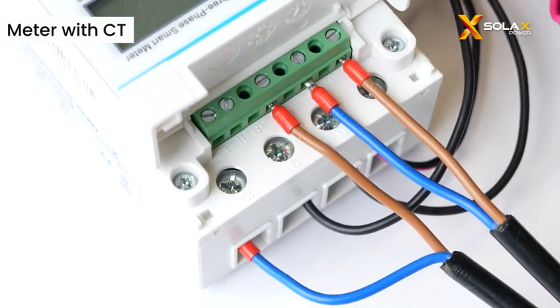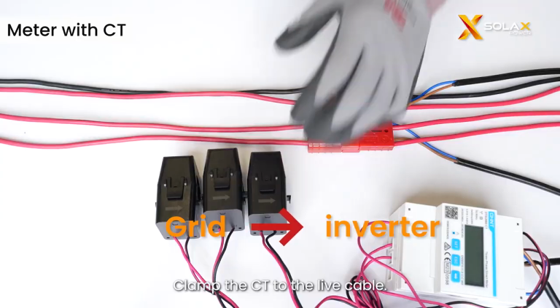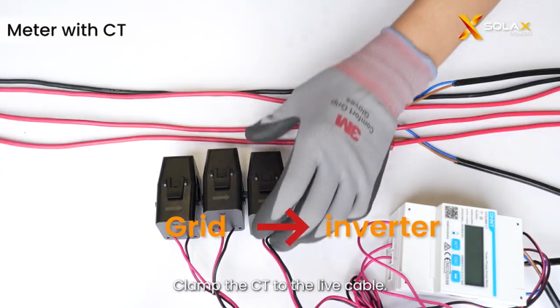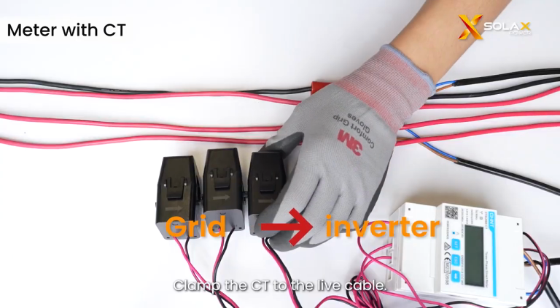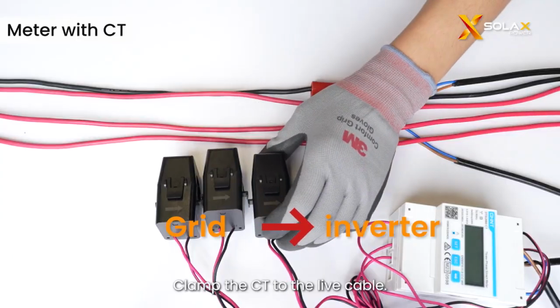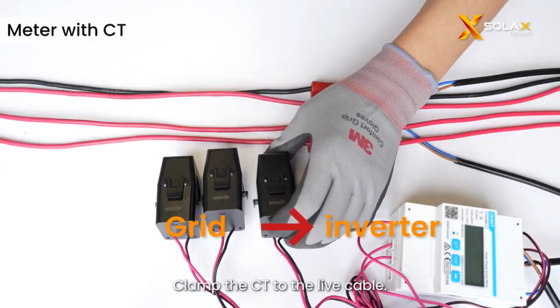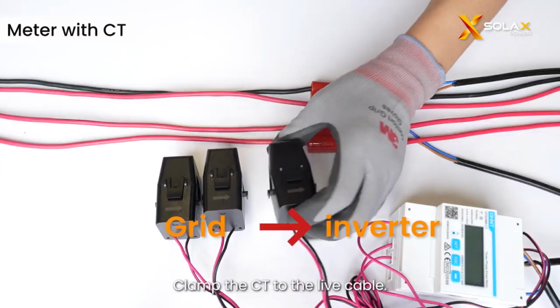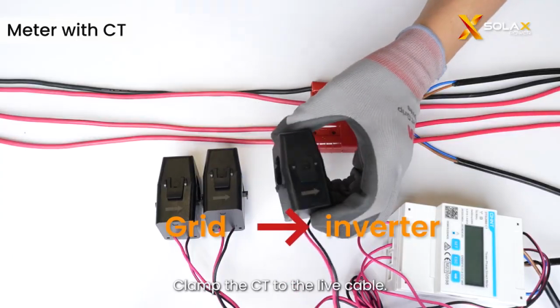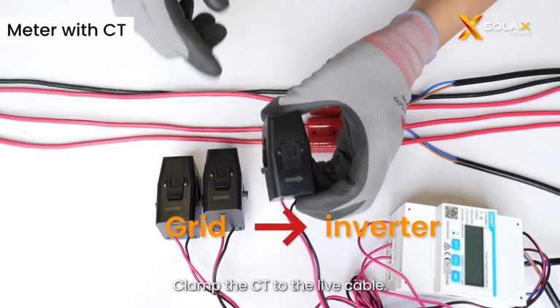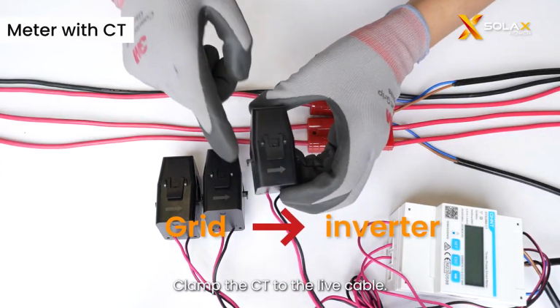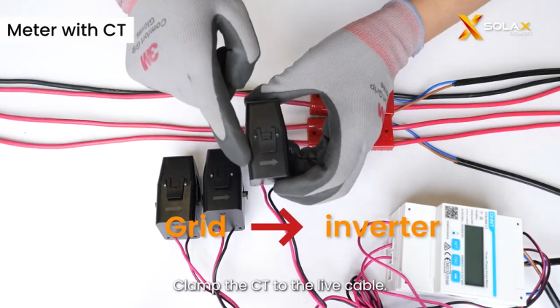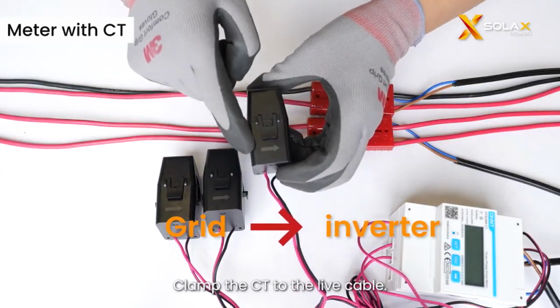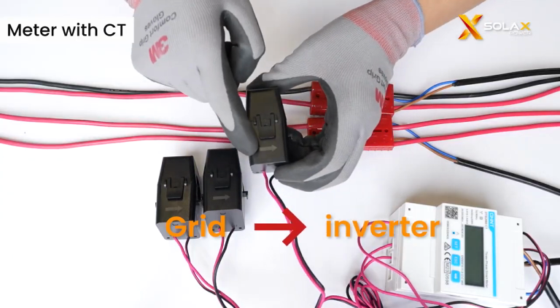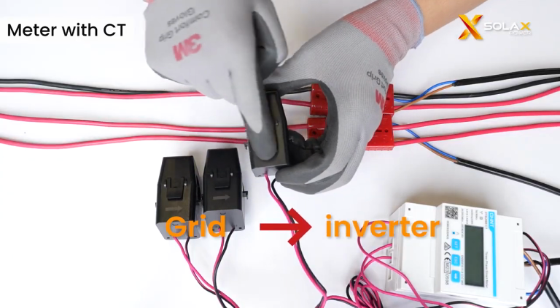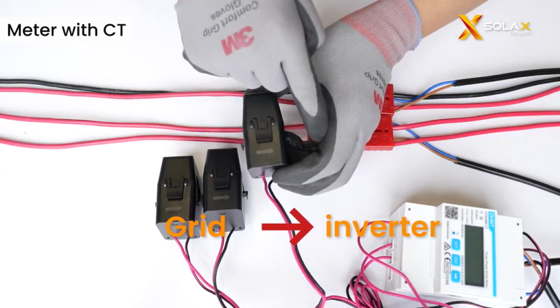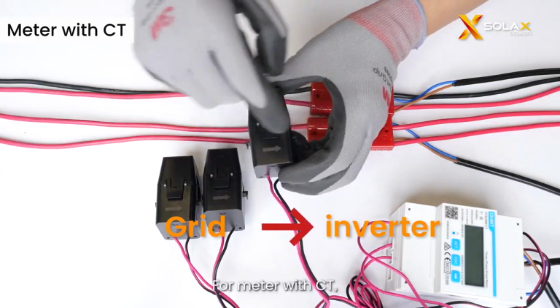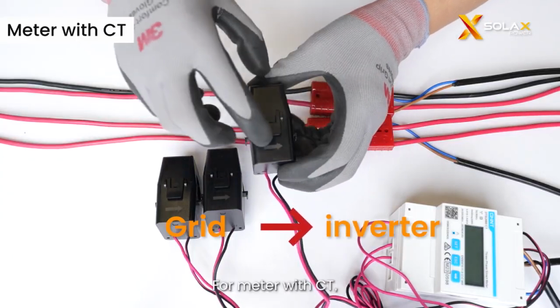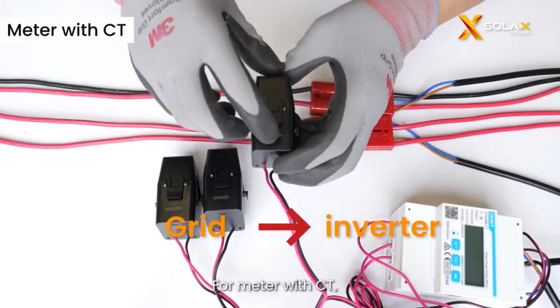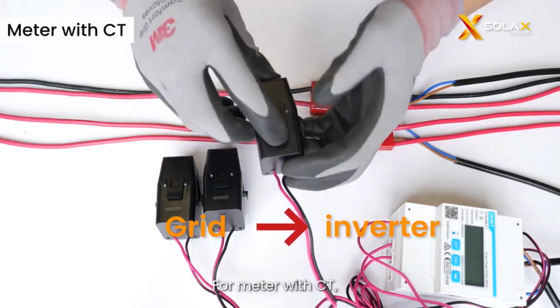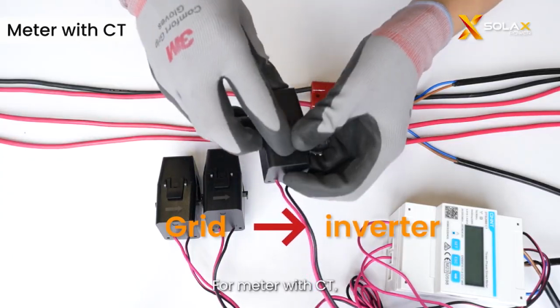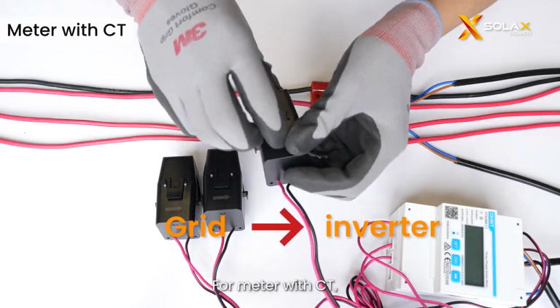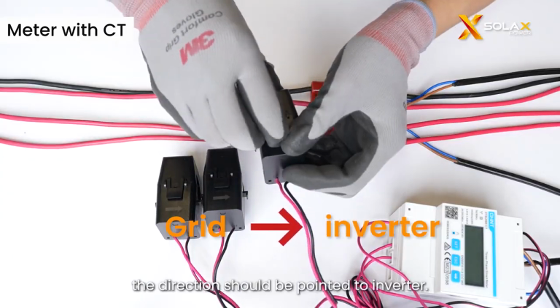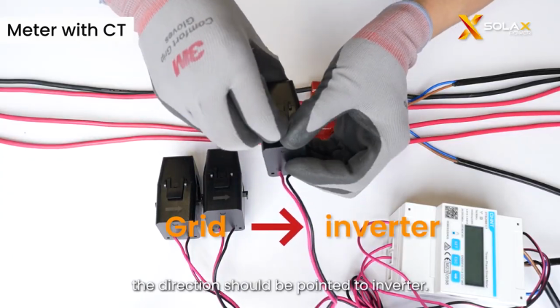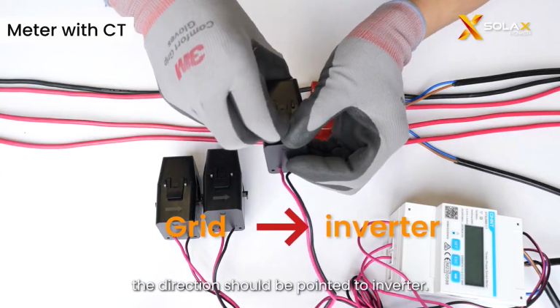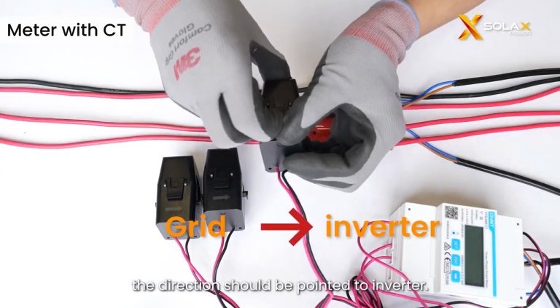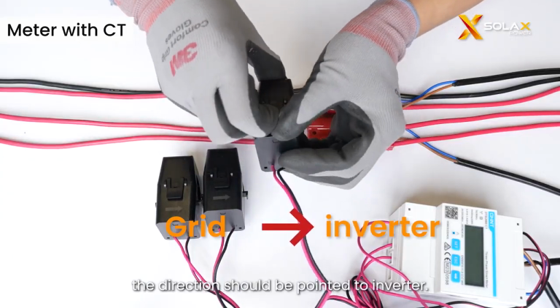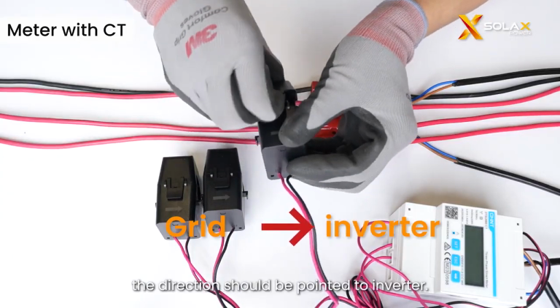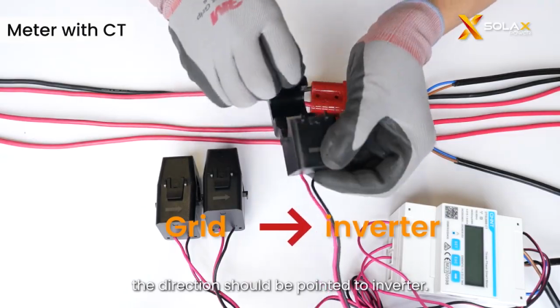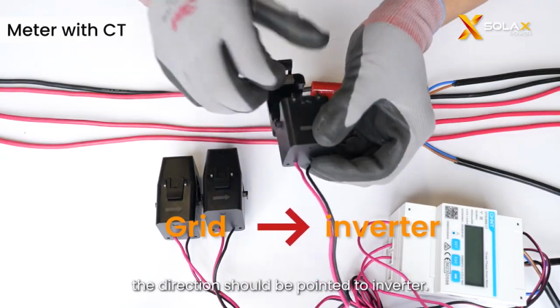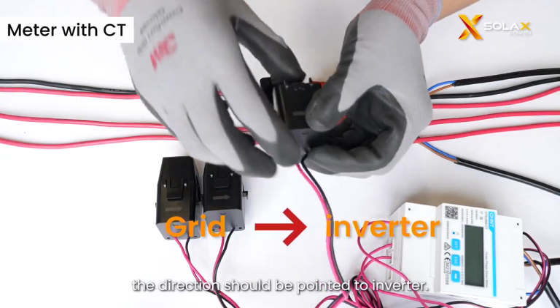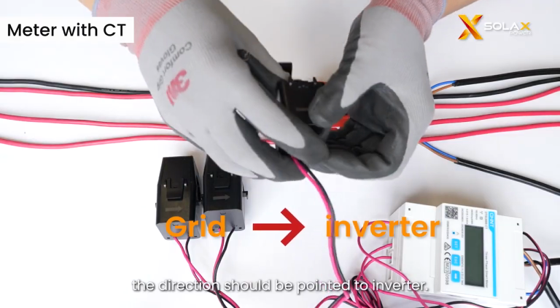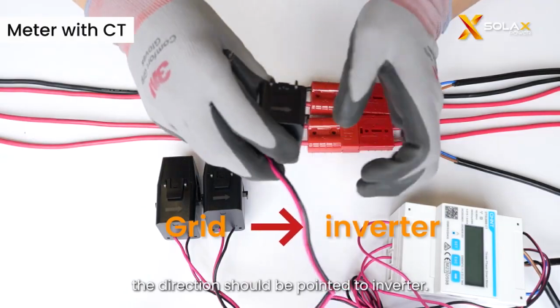Clamp the CT to the live cable. For the meter with CT, the direction should be pointed to the inverter.